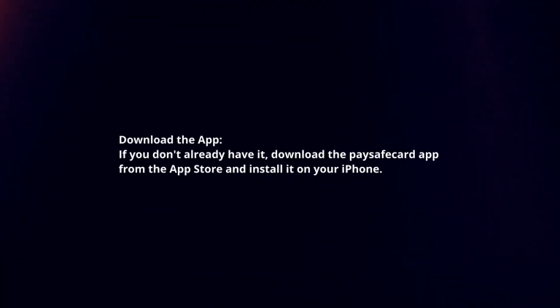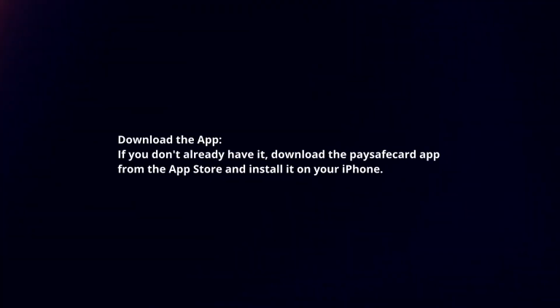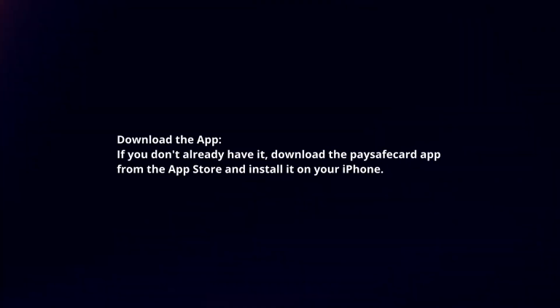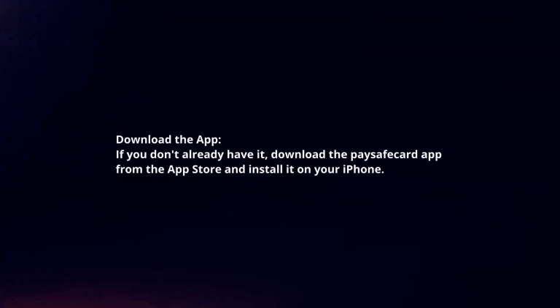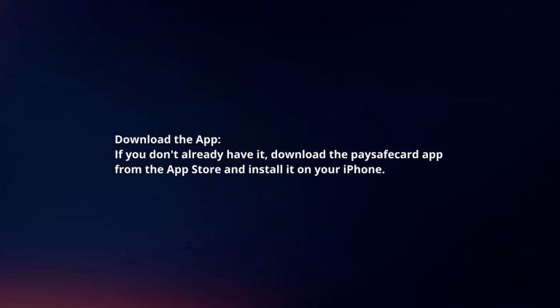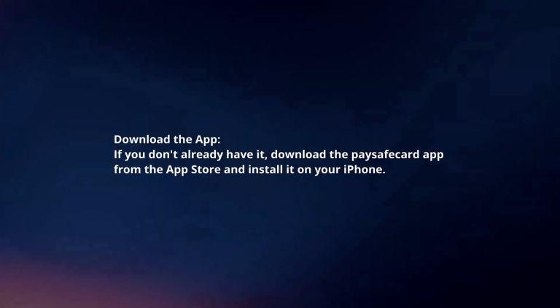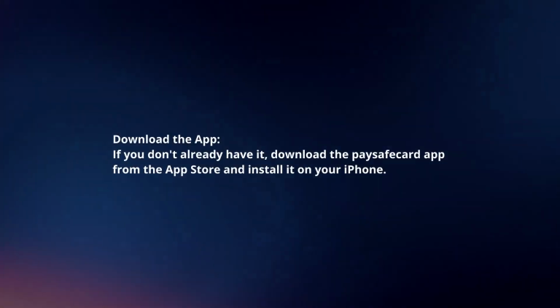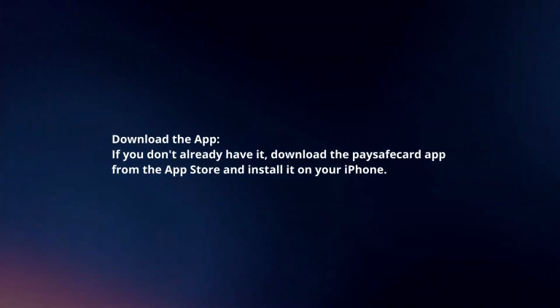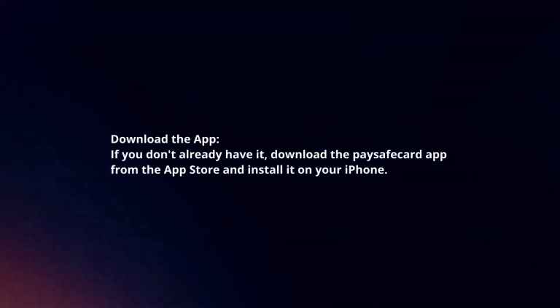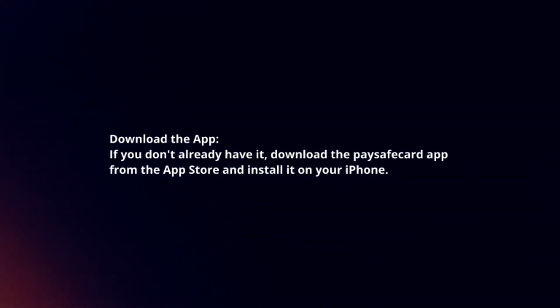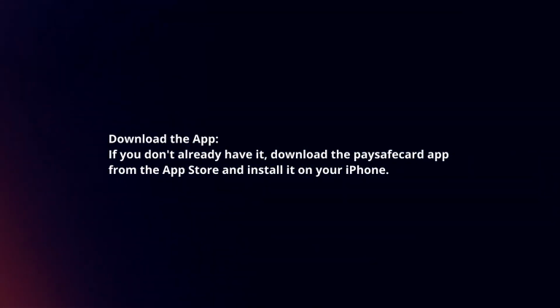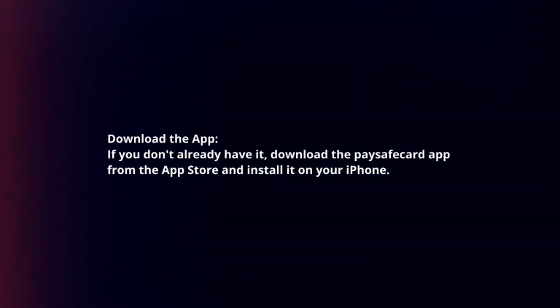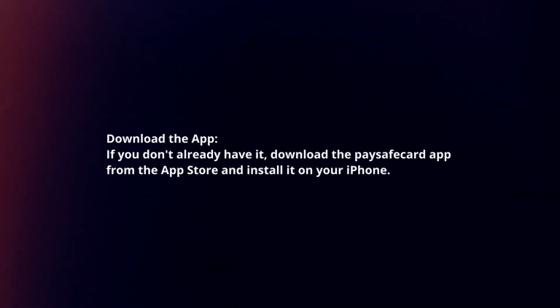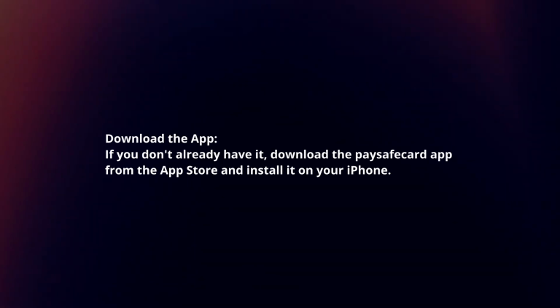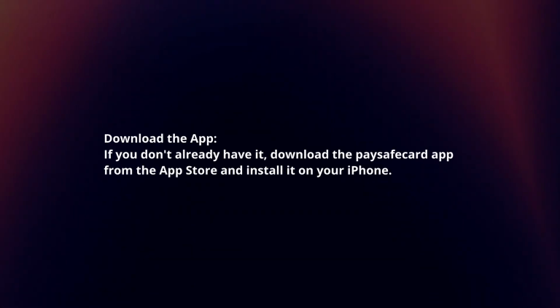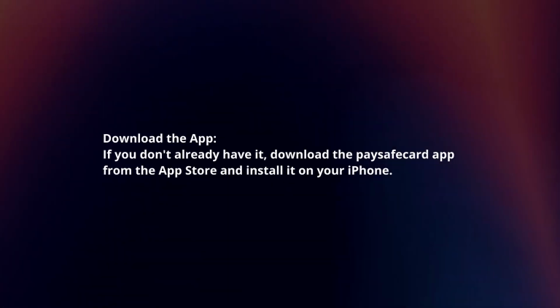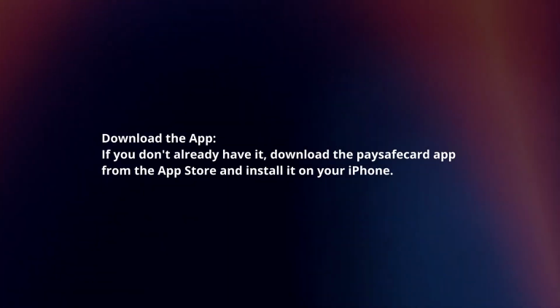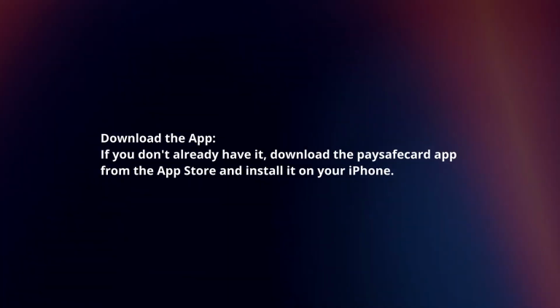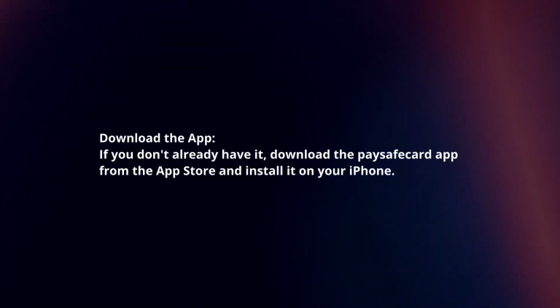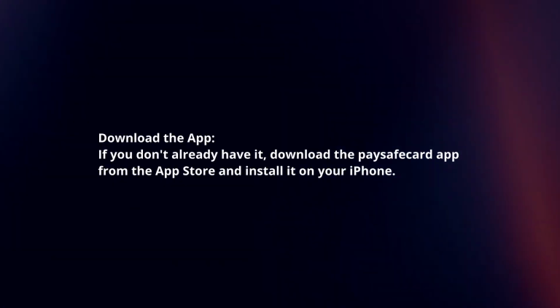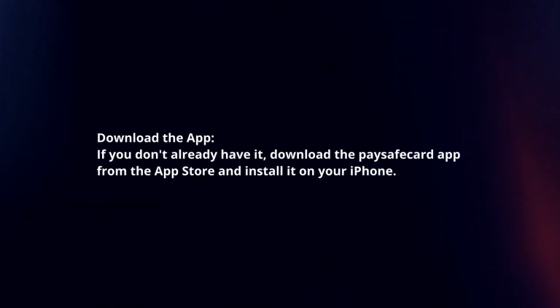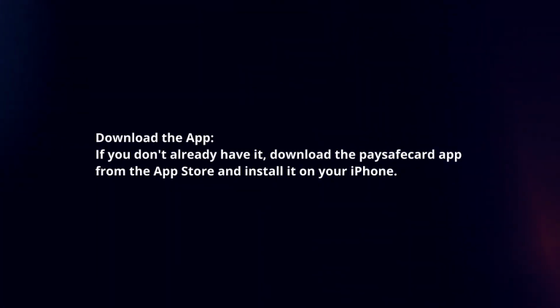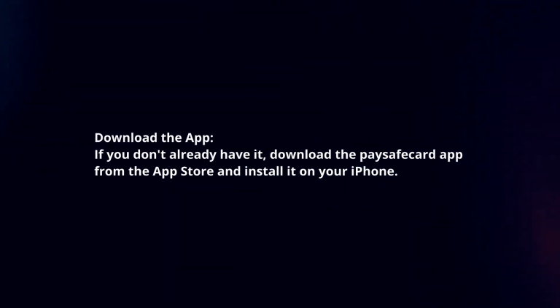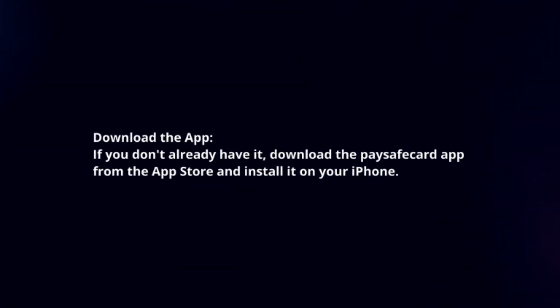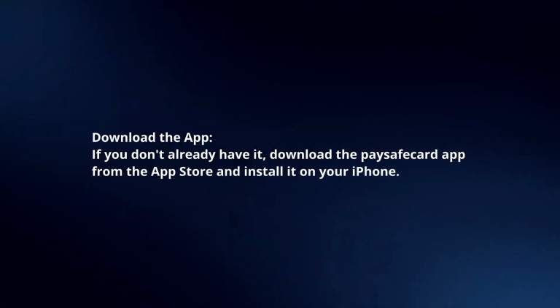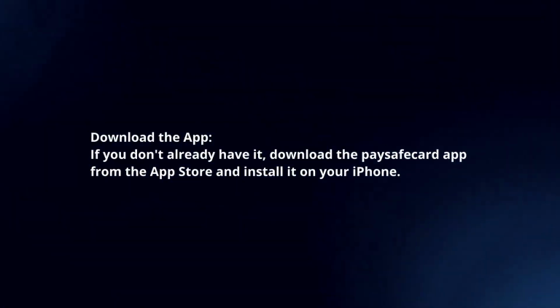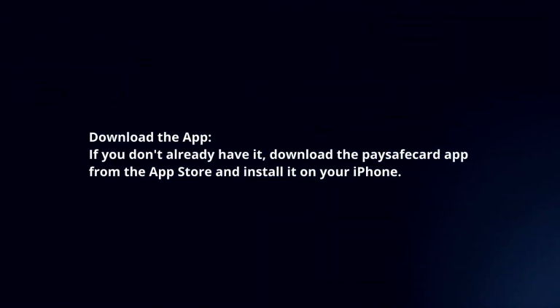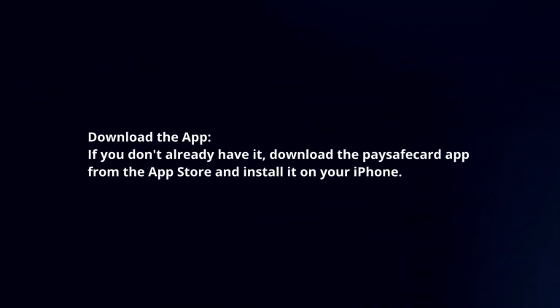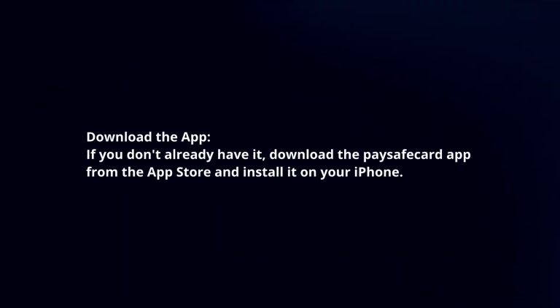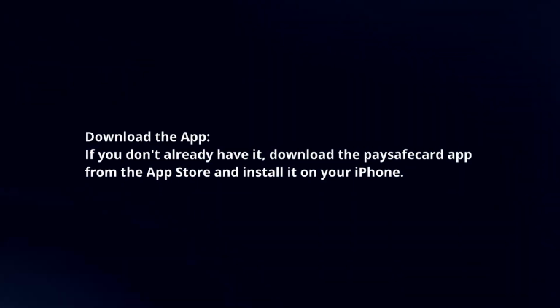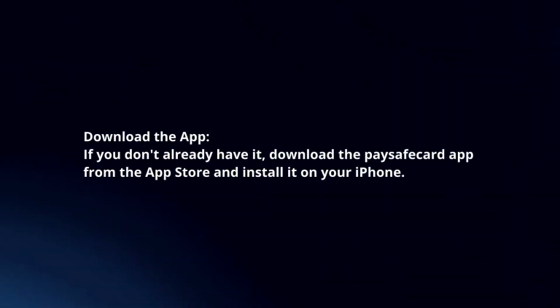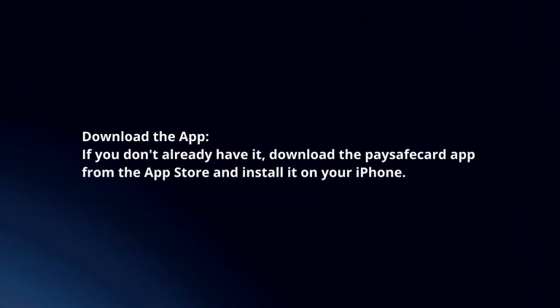Download the app. If you don't already have it, download the PaySafeCard app from the App Store and install it on your iPhone.